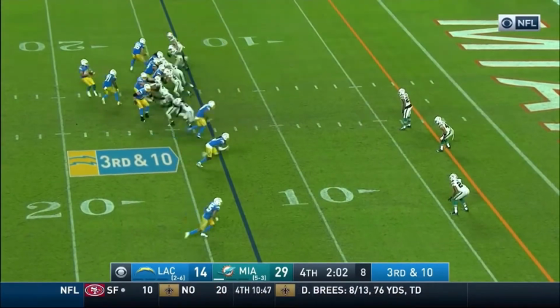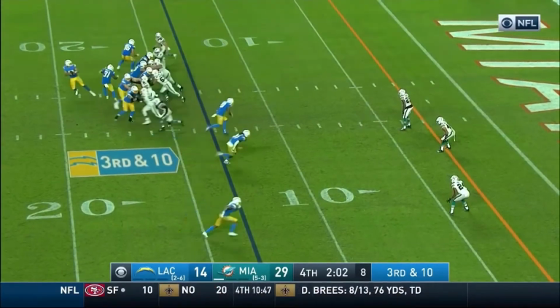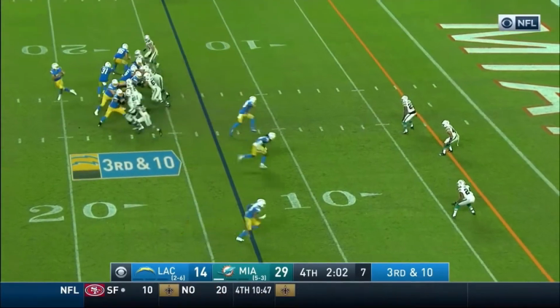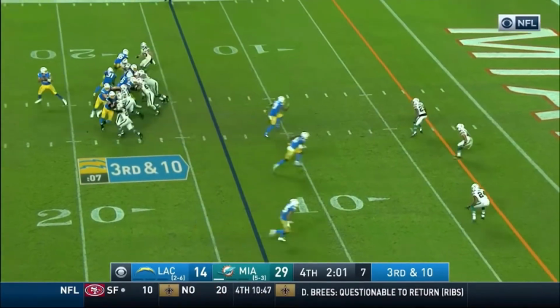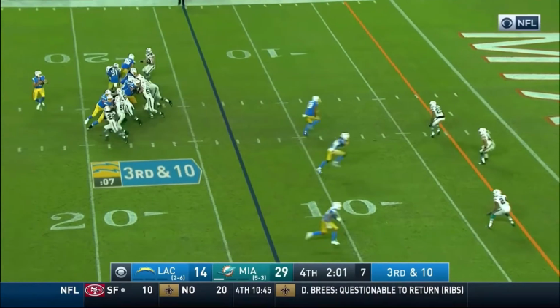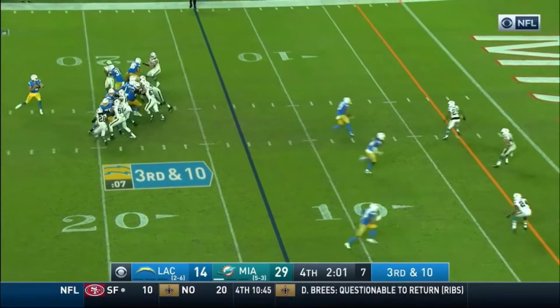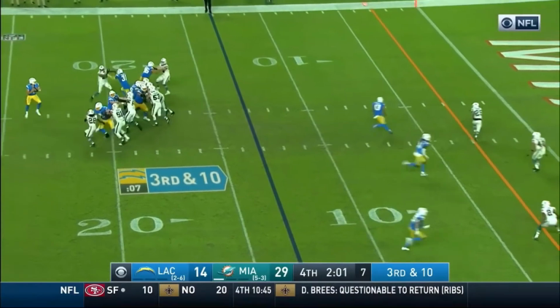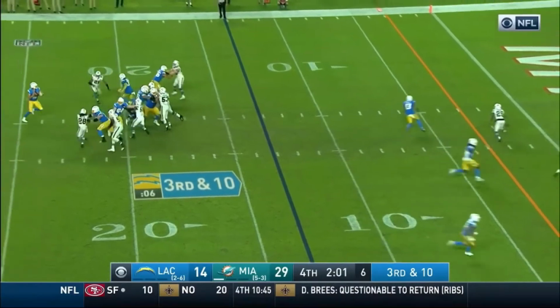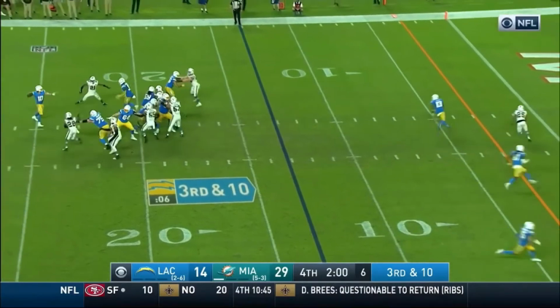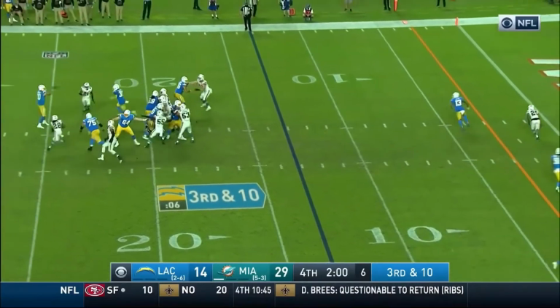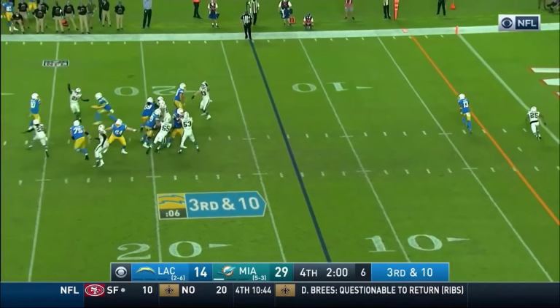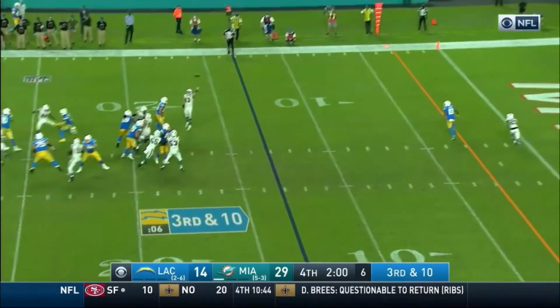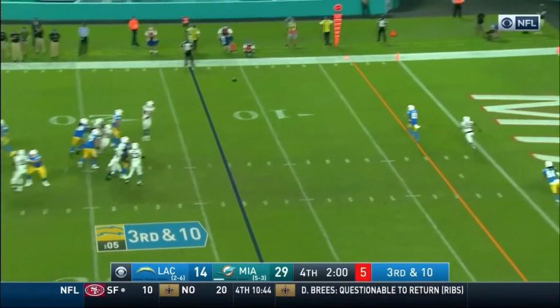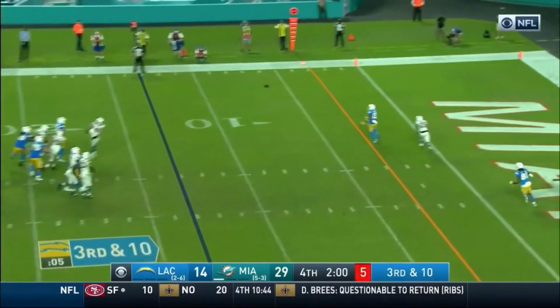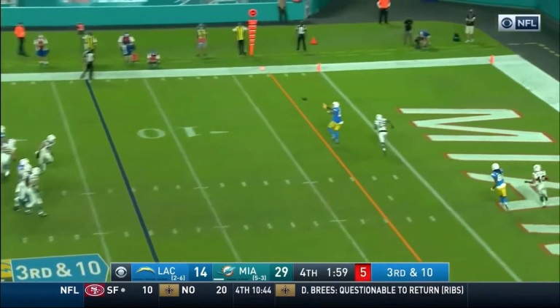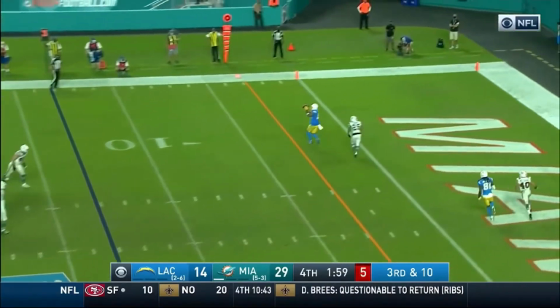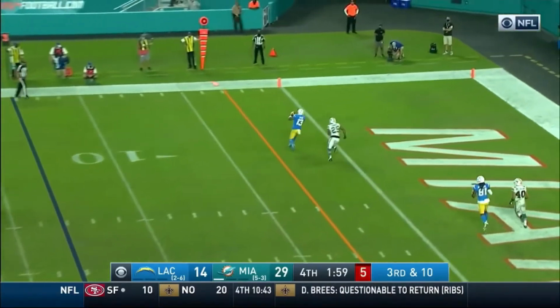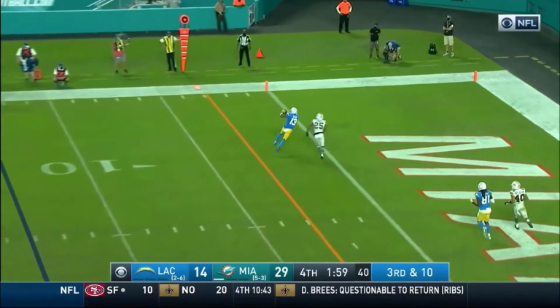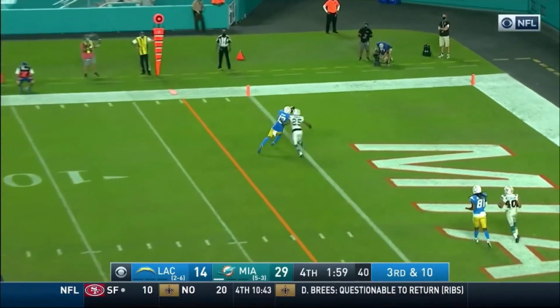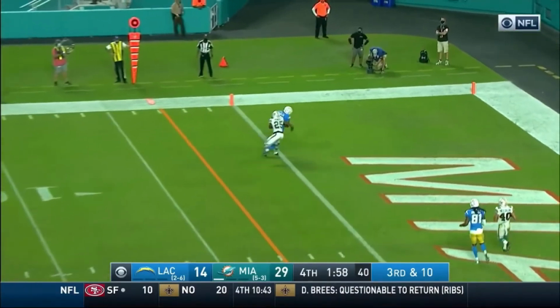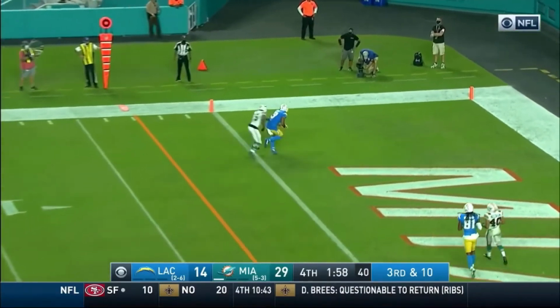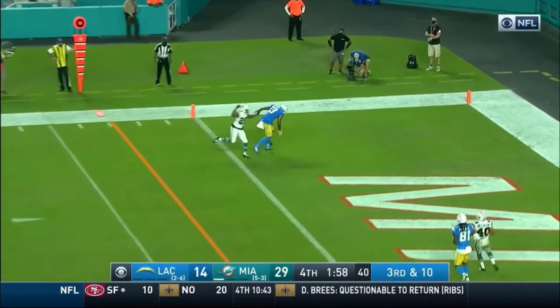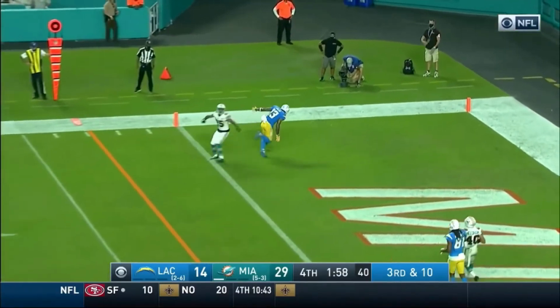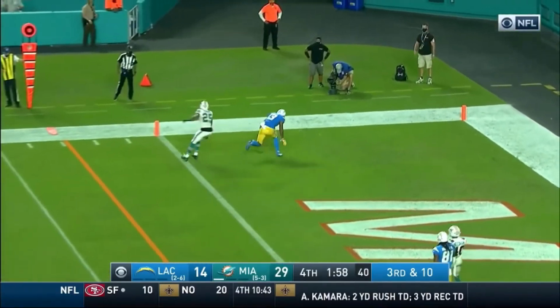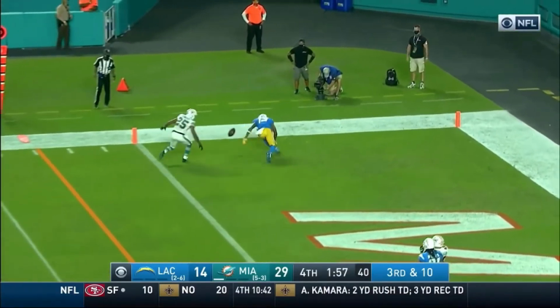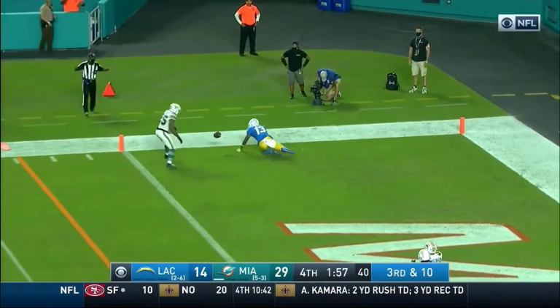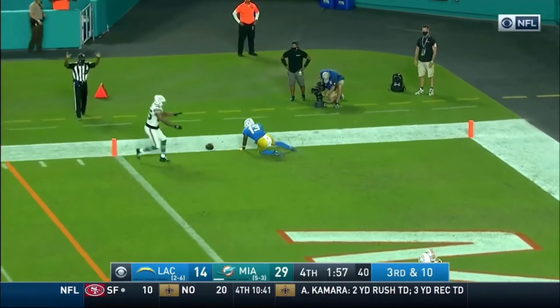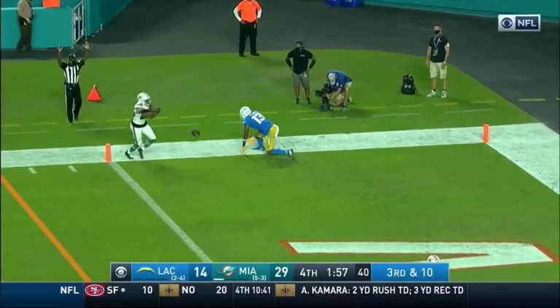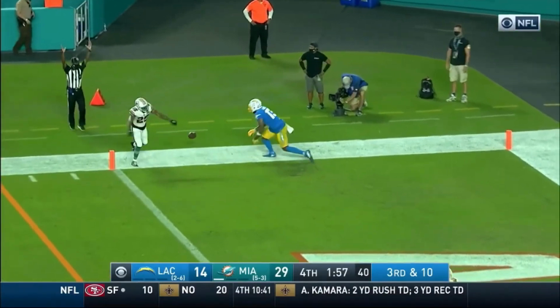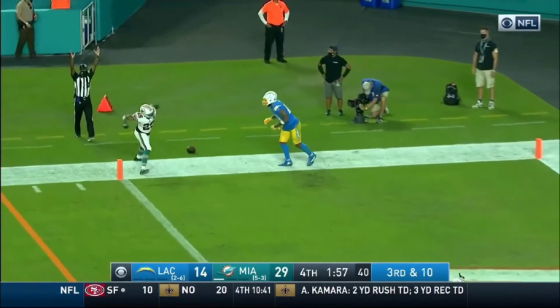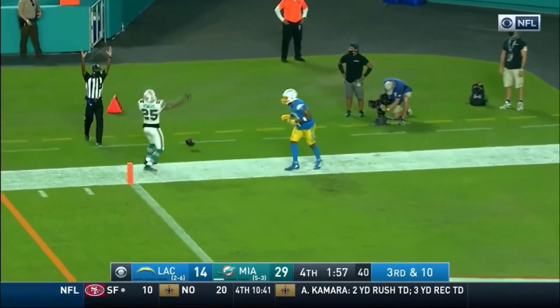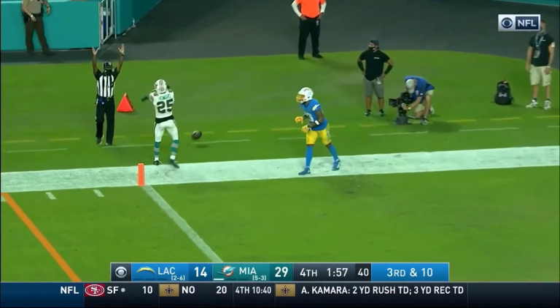The Chargers, Herbert throwing goal line — touchdown, Keenan Allen! The Chargers!